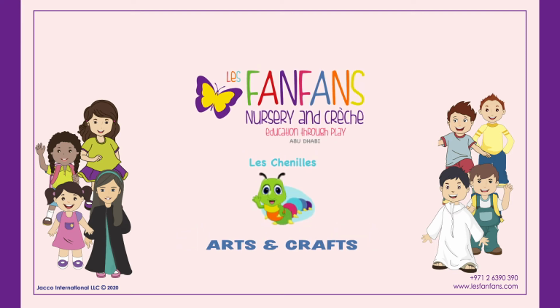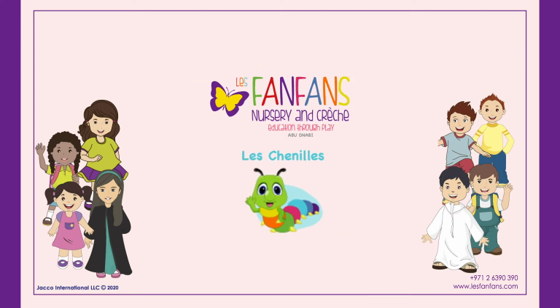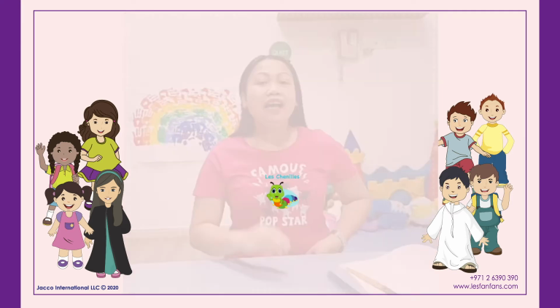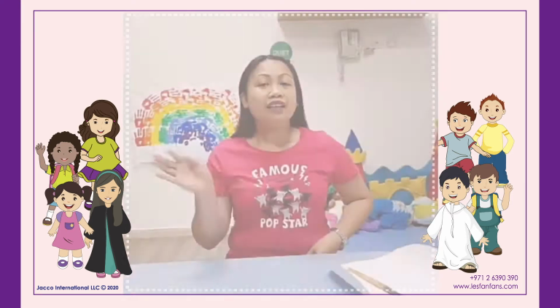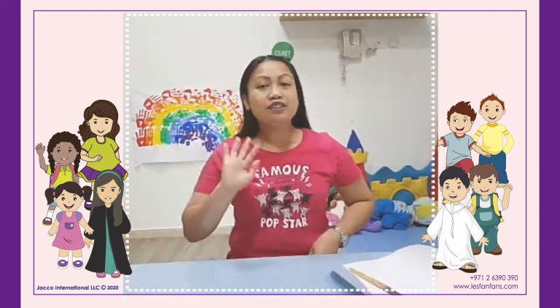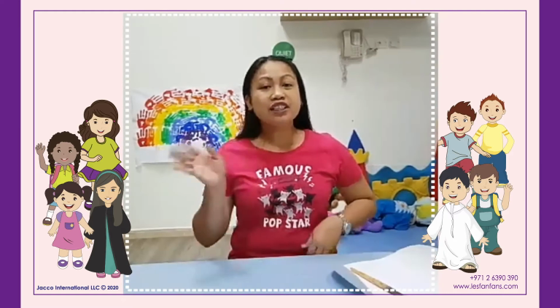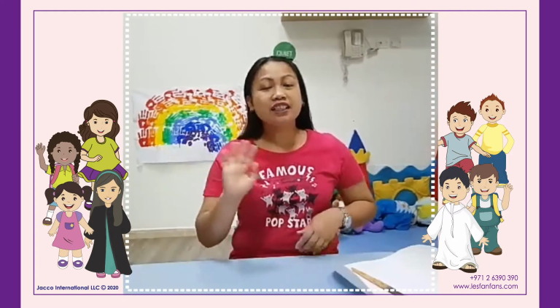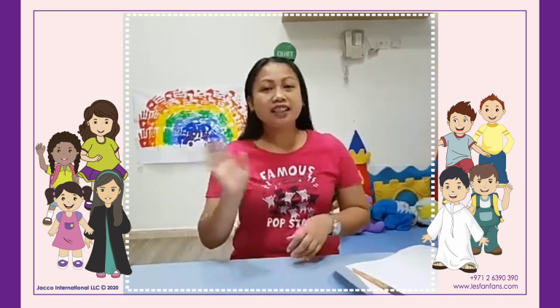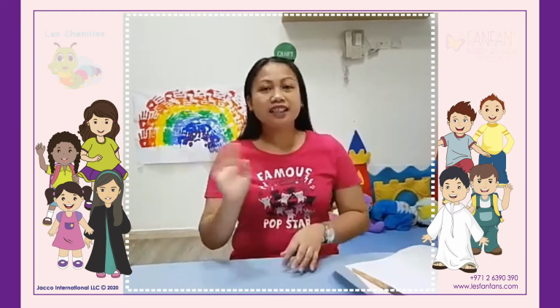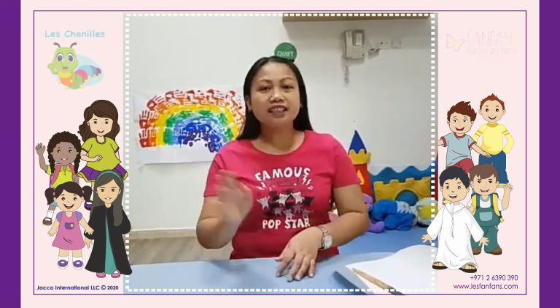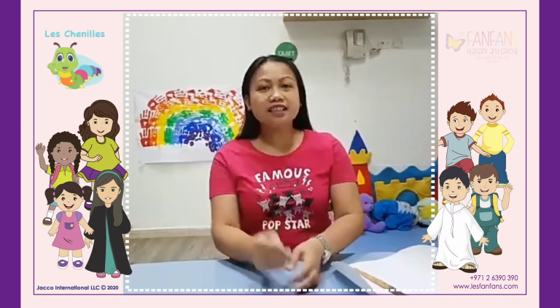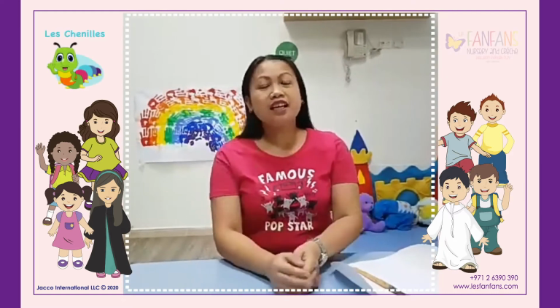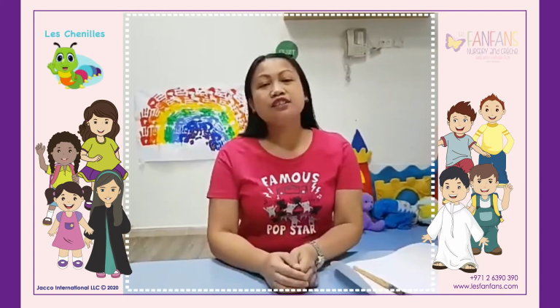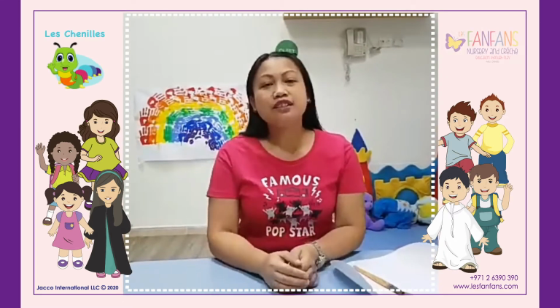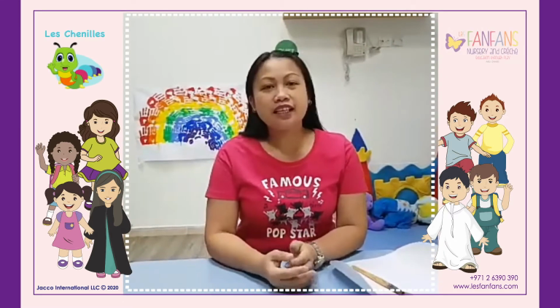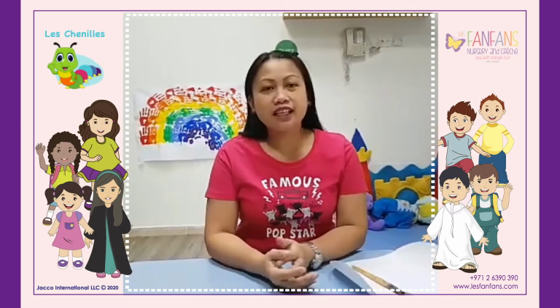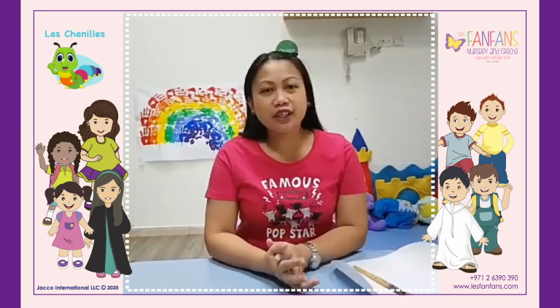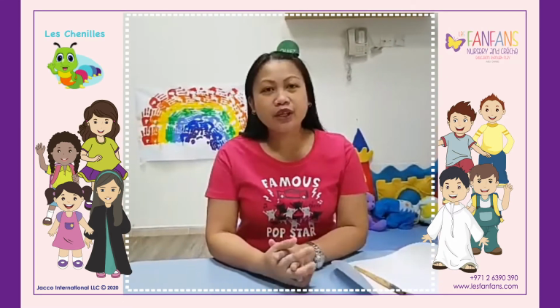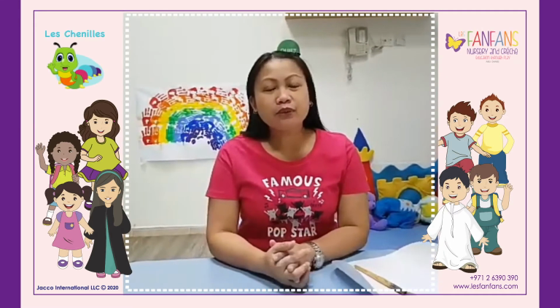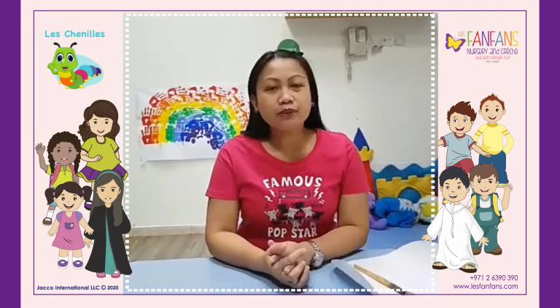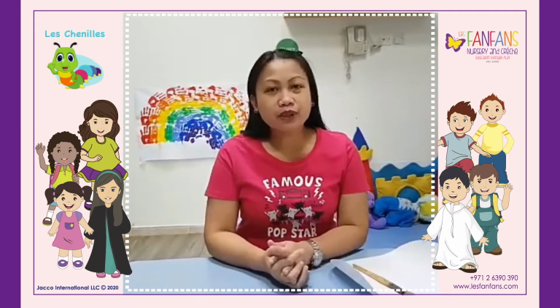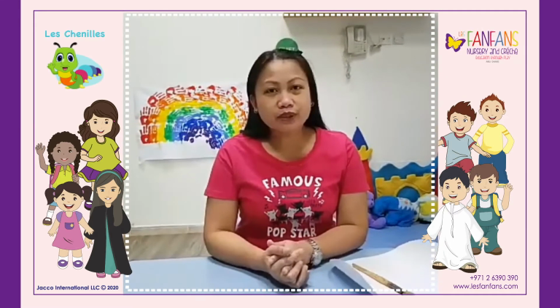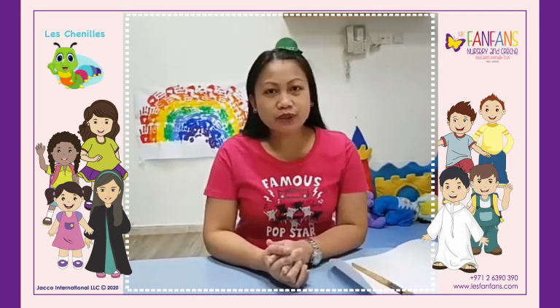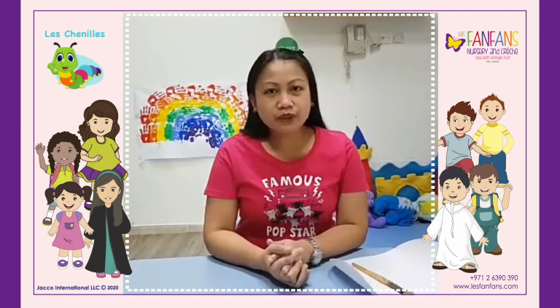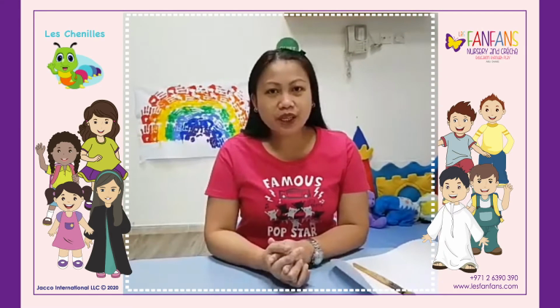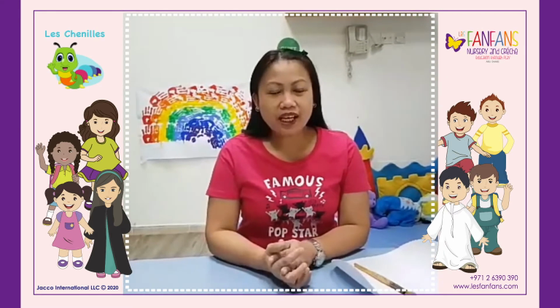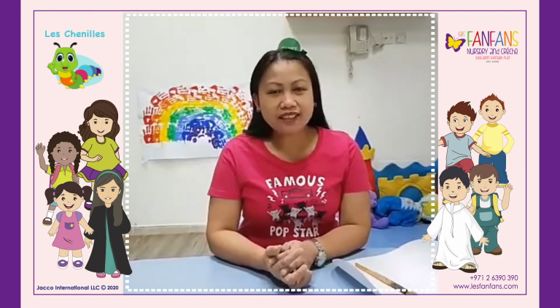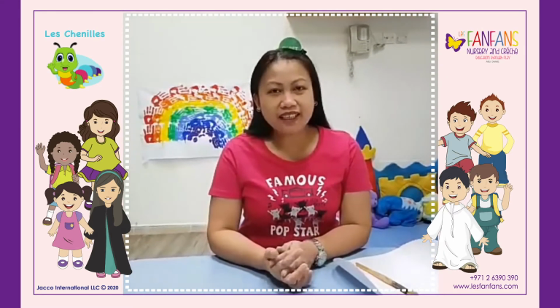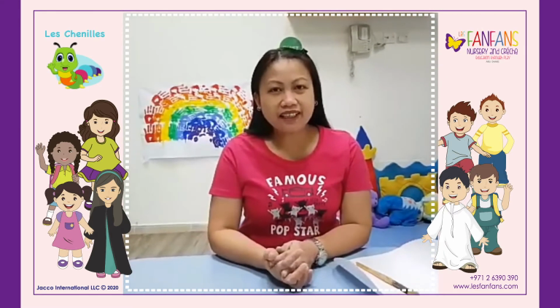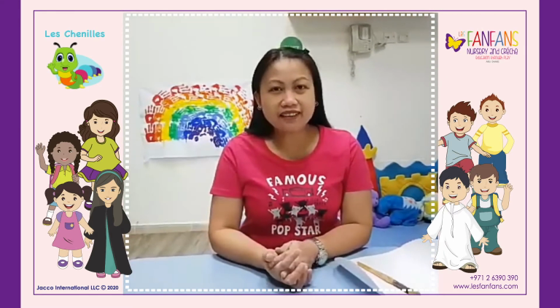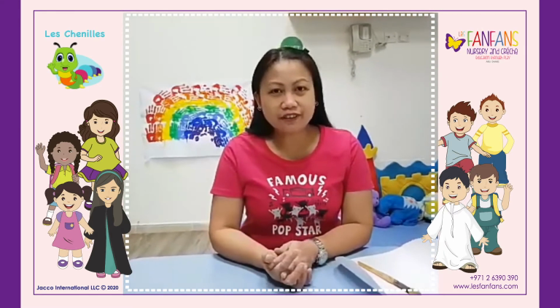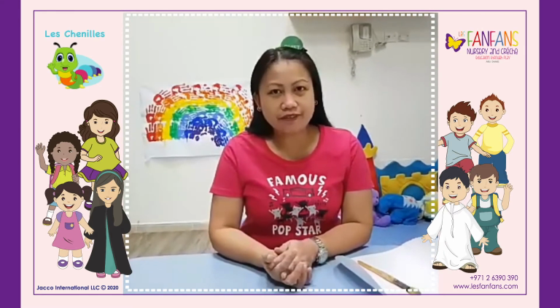Hello, Shinies! Today, we will do an egg craft.